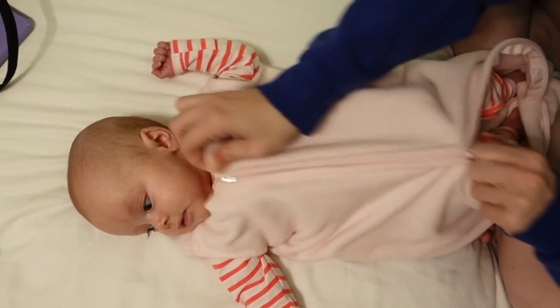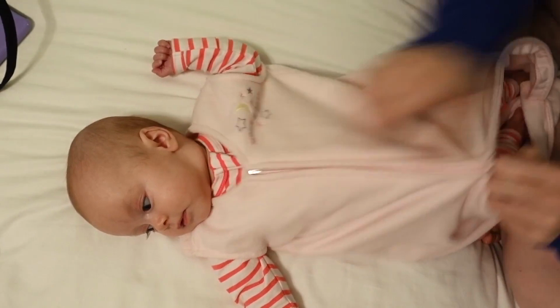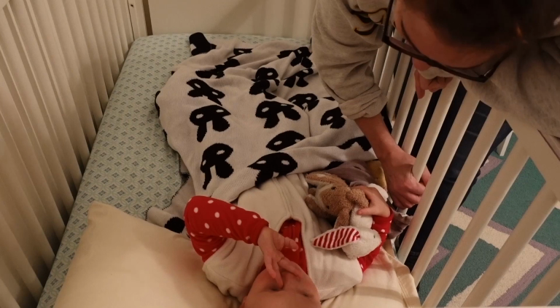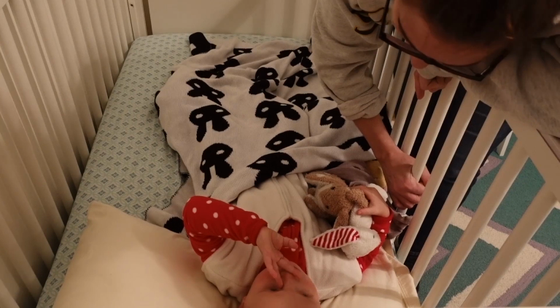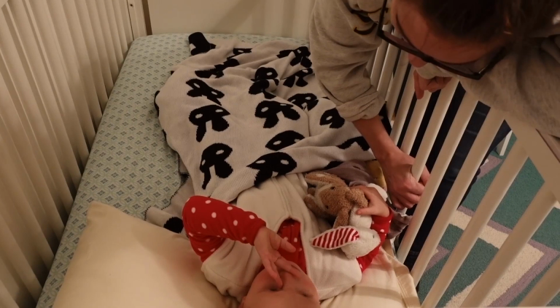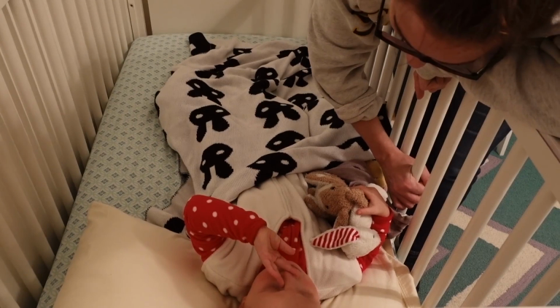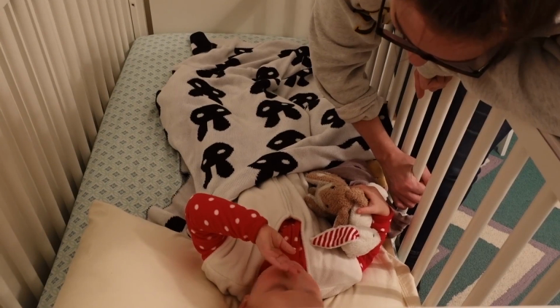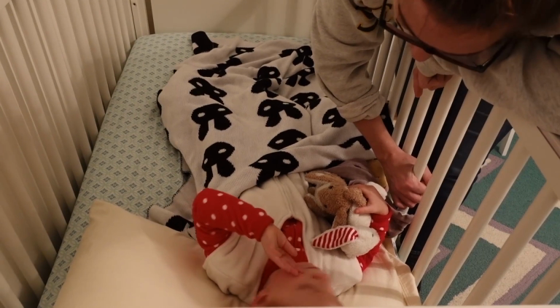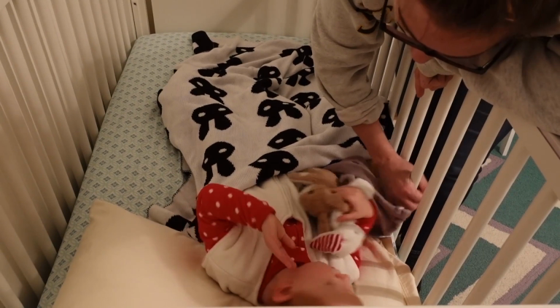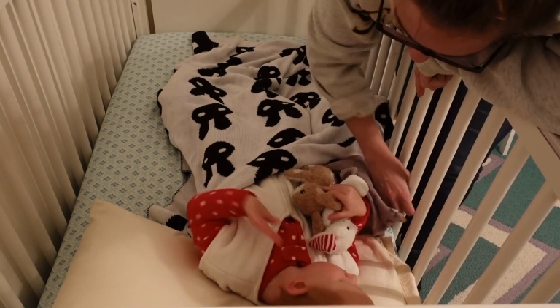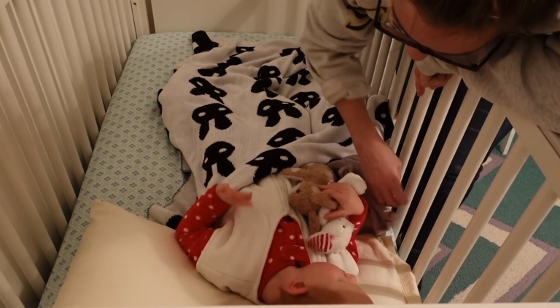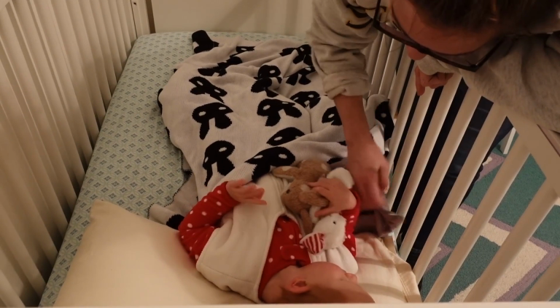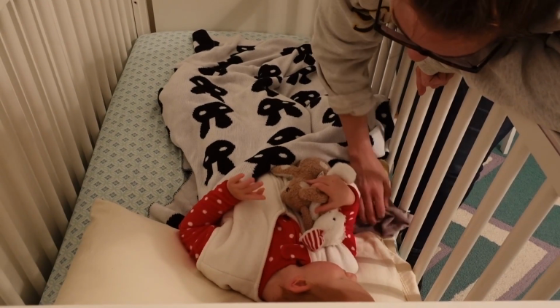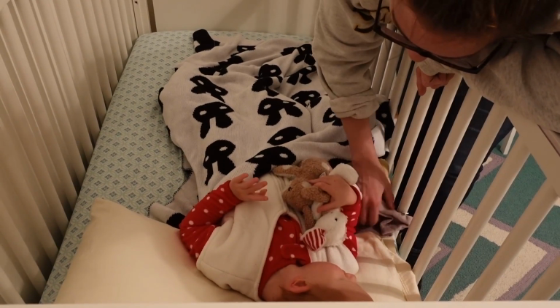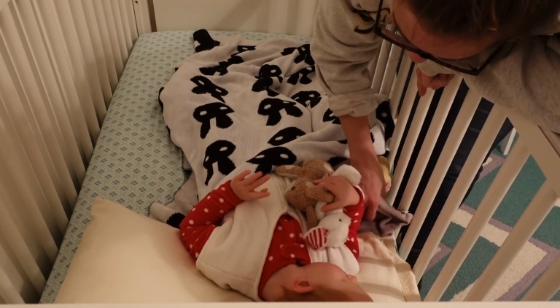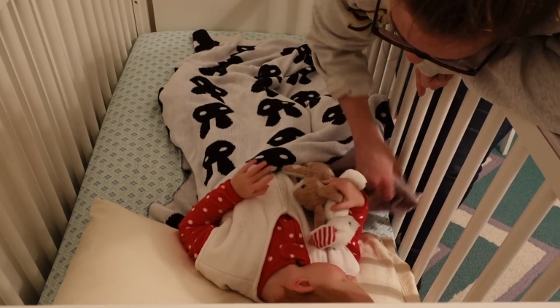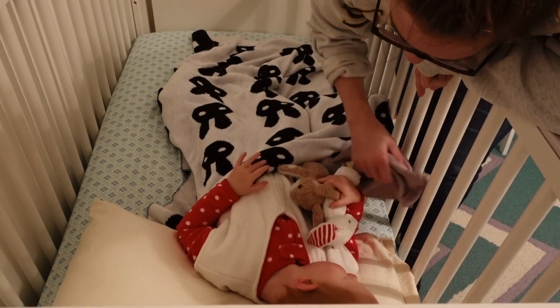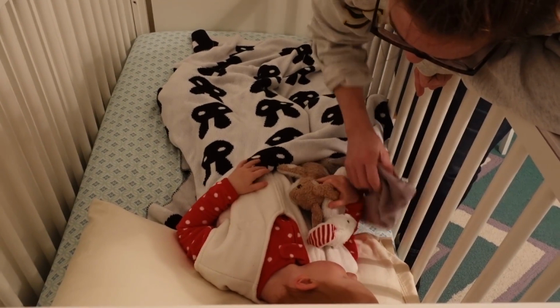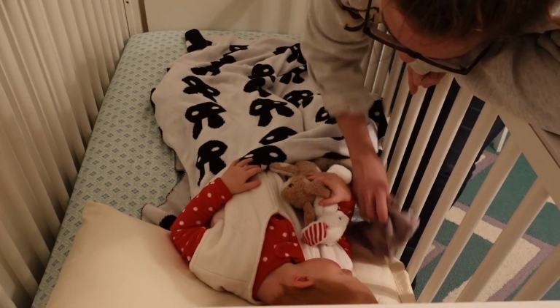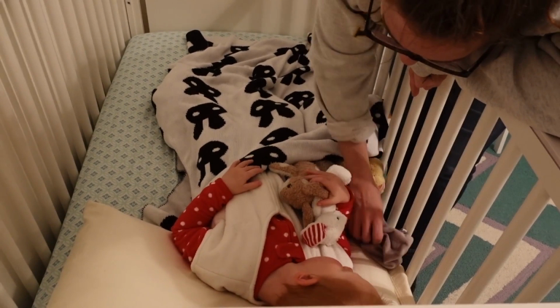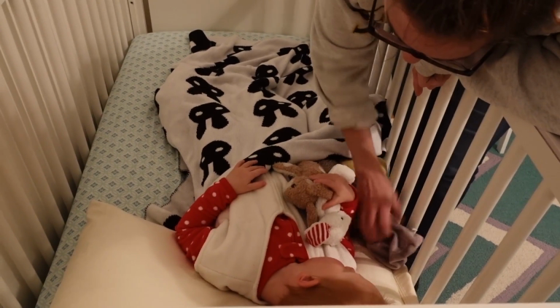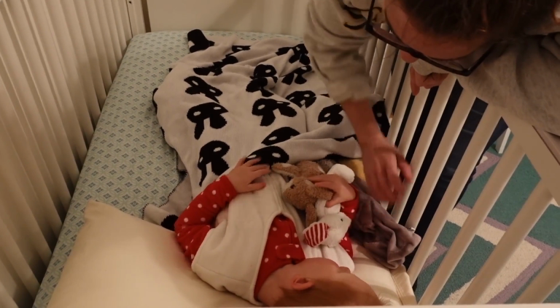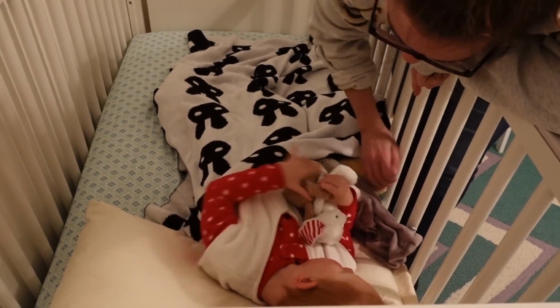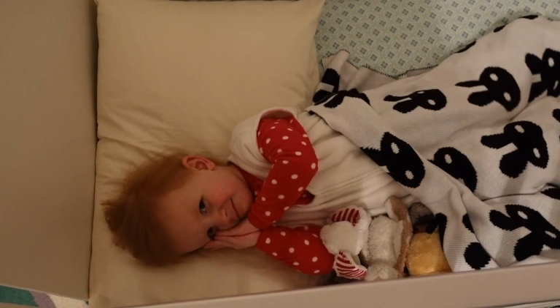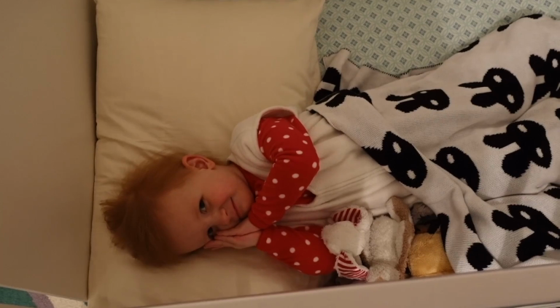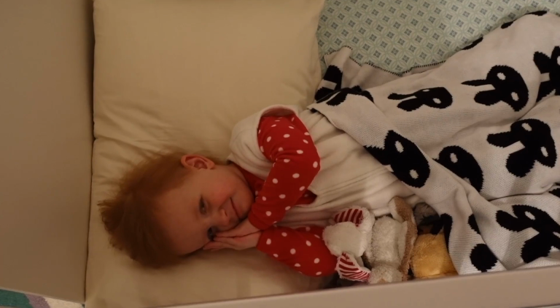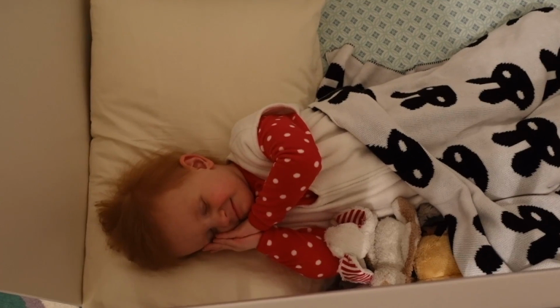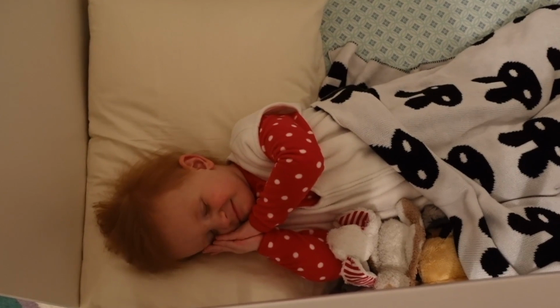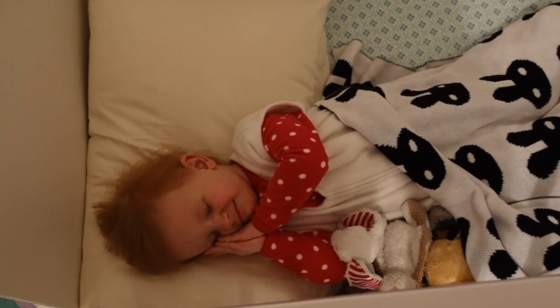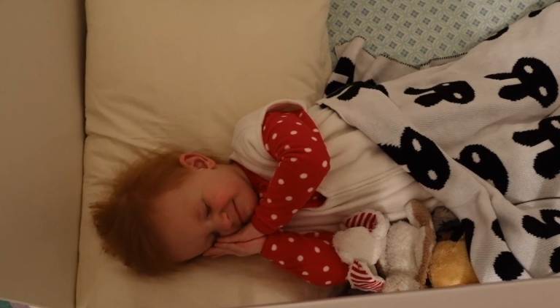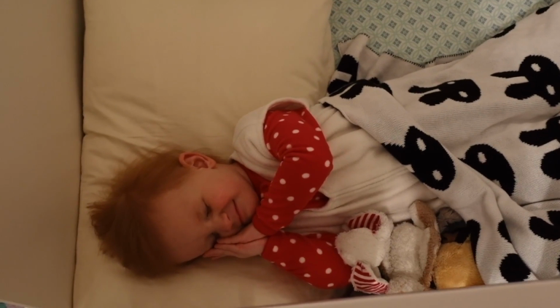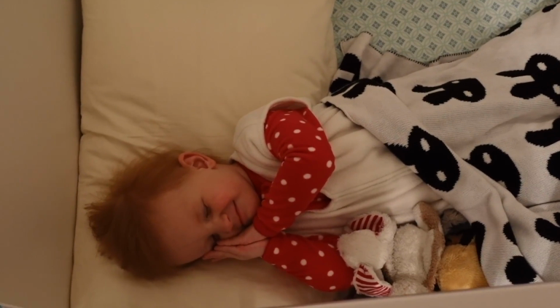A little singing, and then everyone is off to bed.